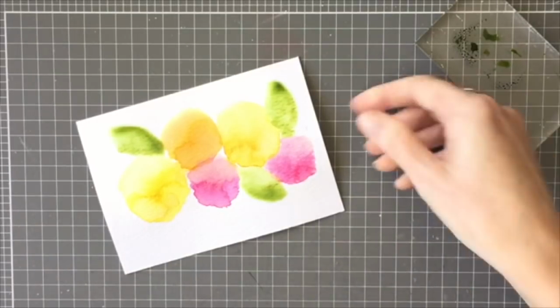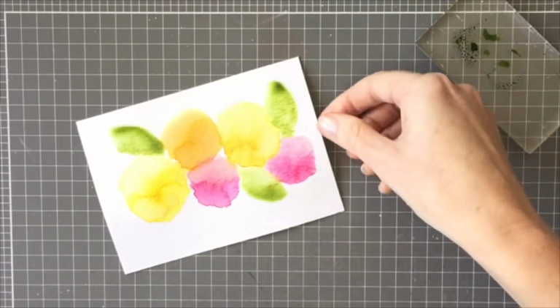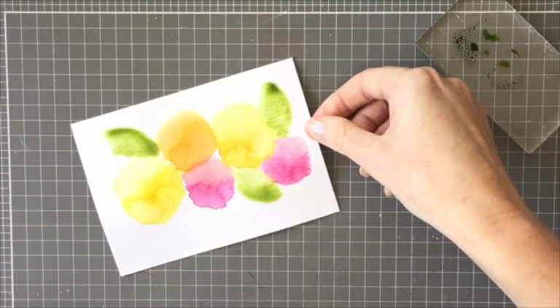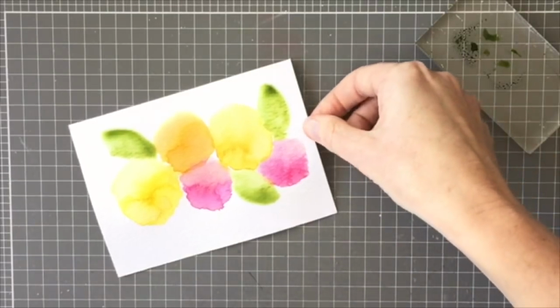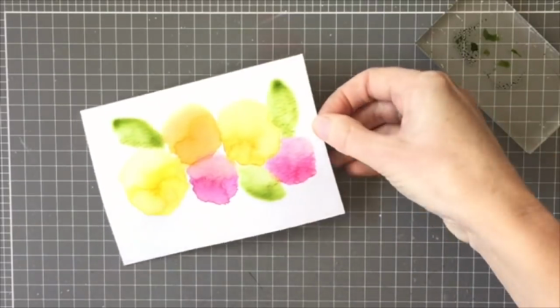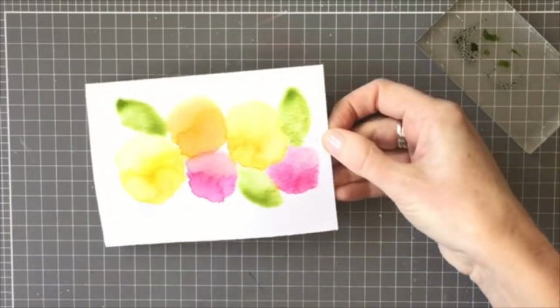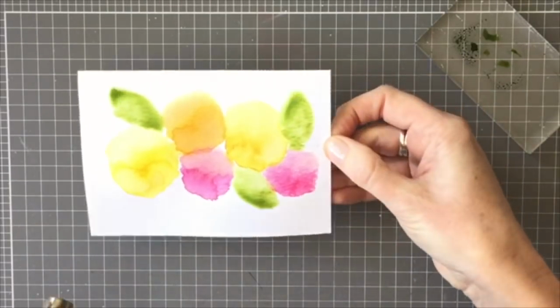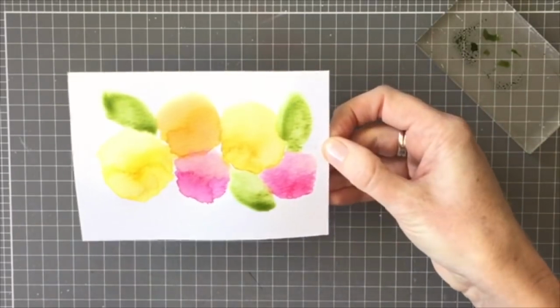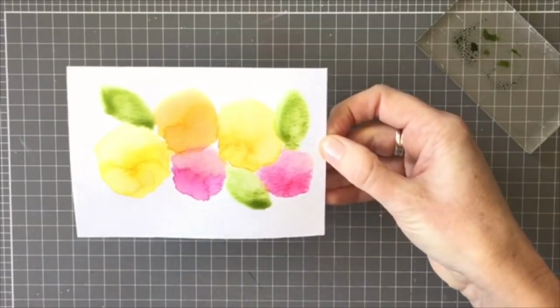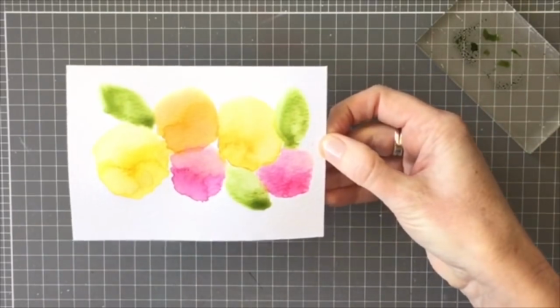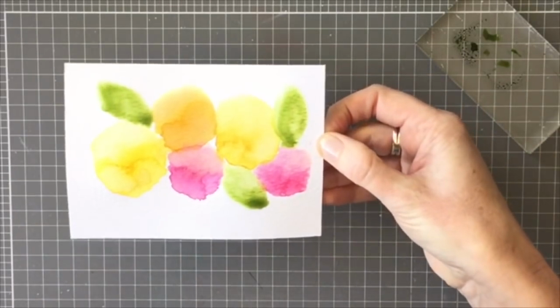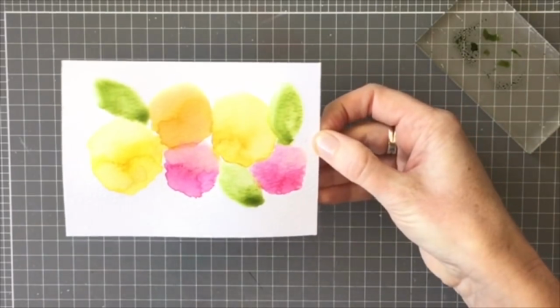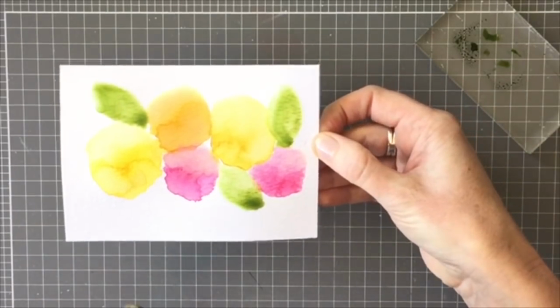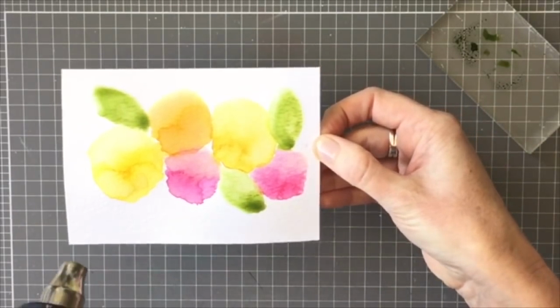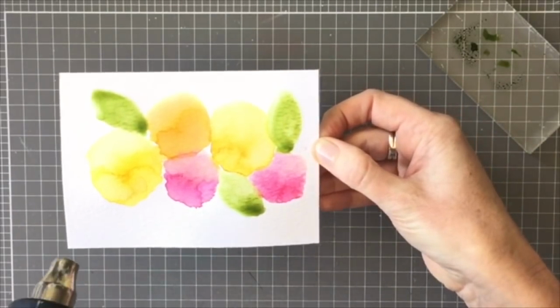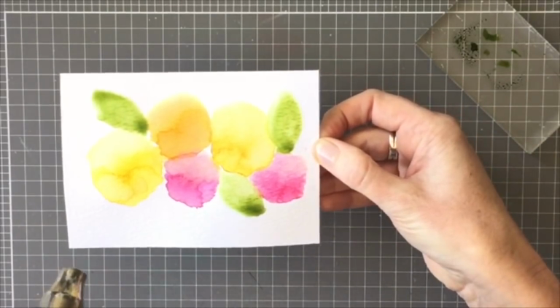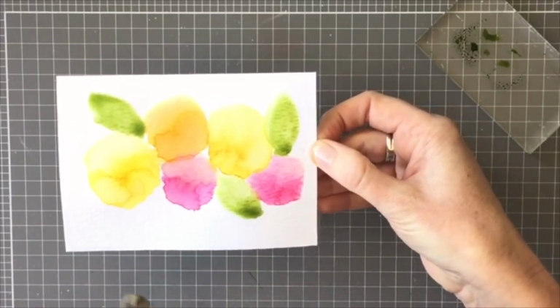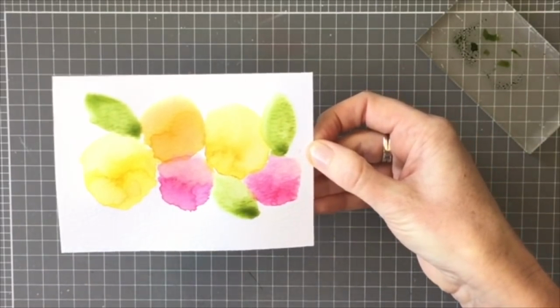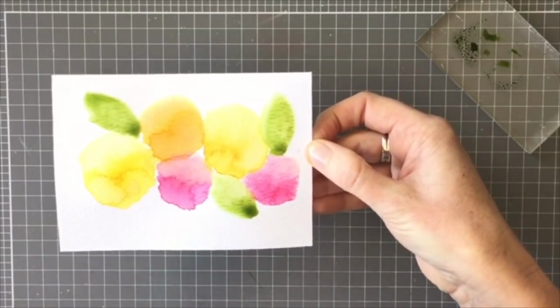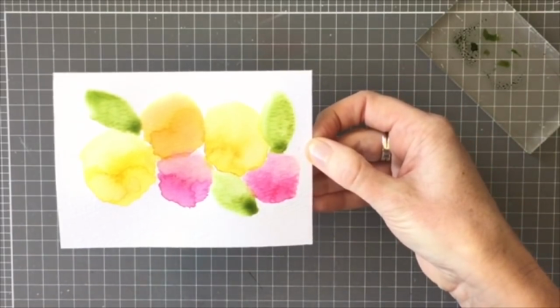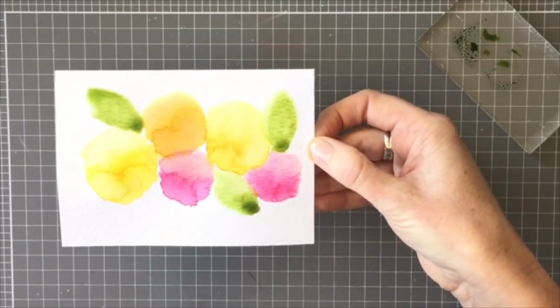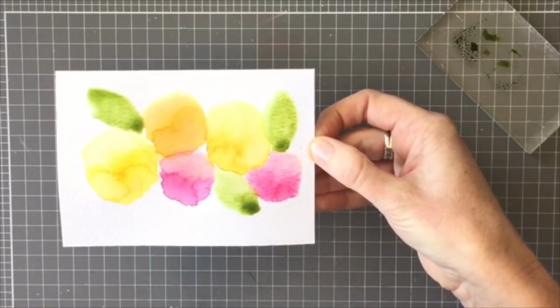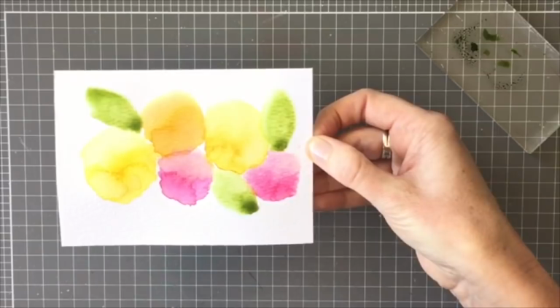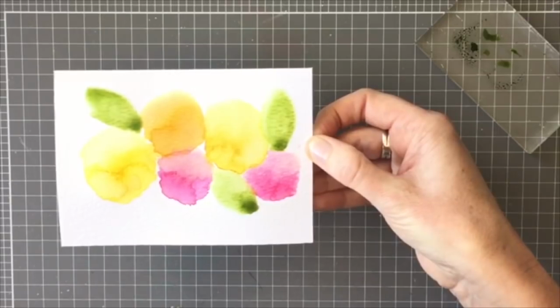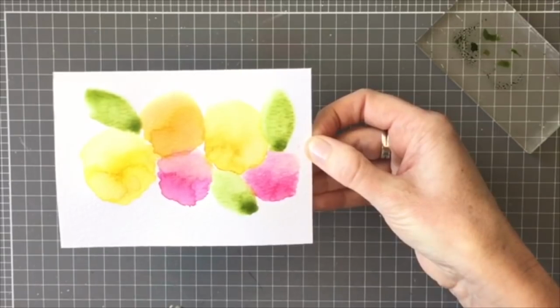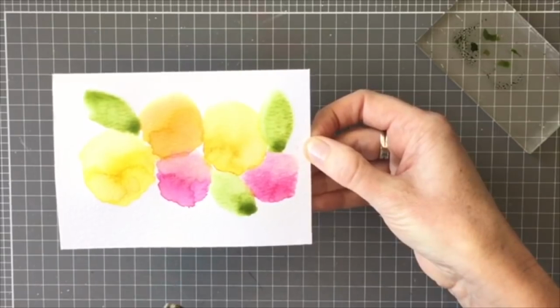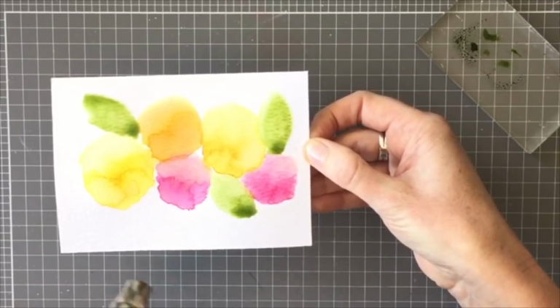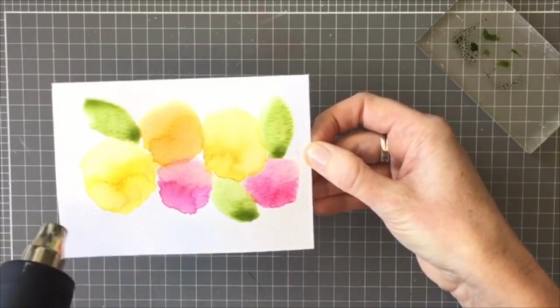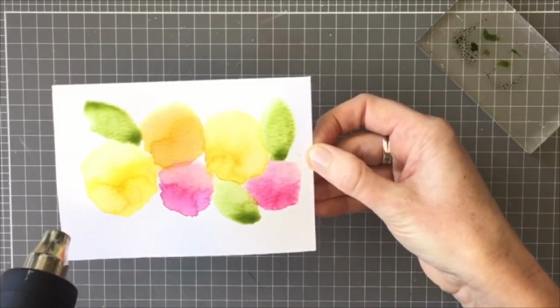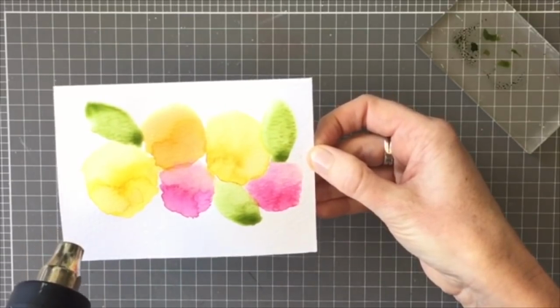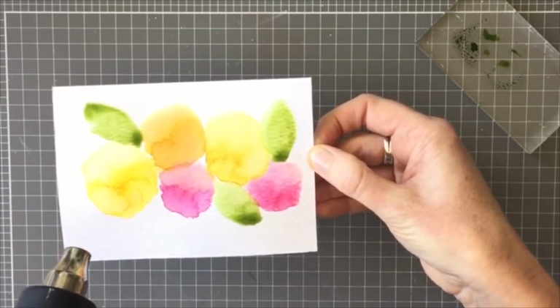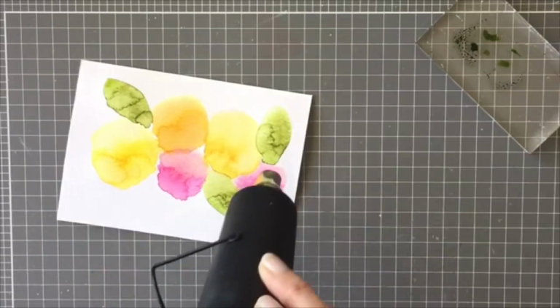Once you've dried it off, you get this lovely light, freehand watercolor look.